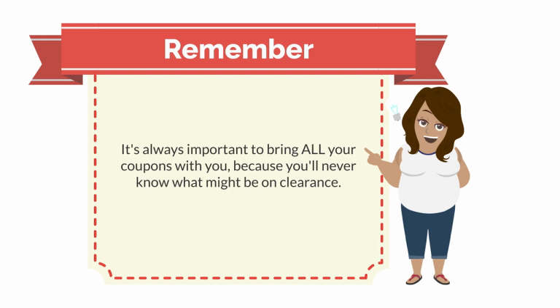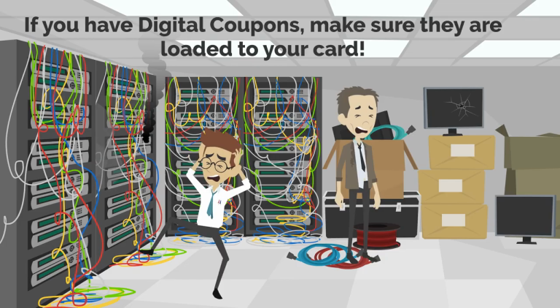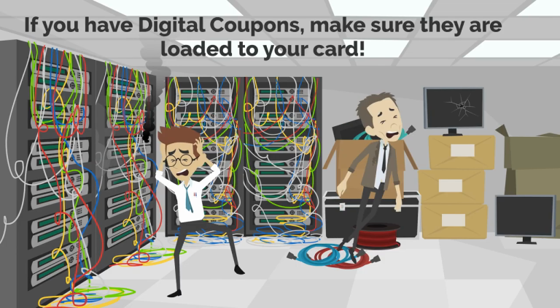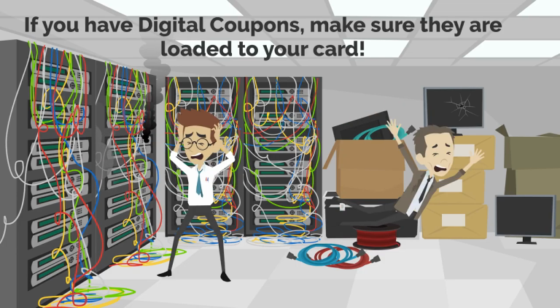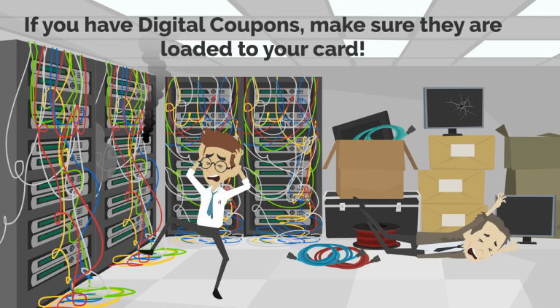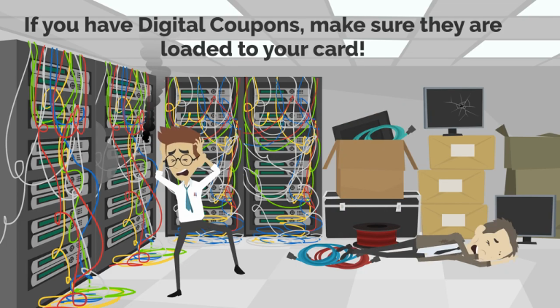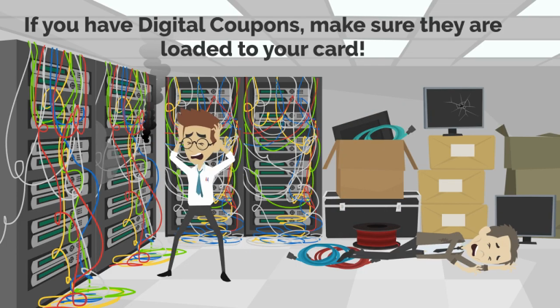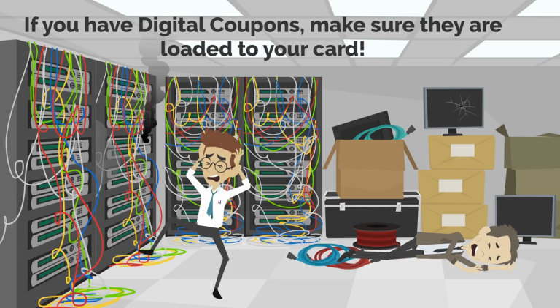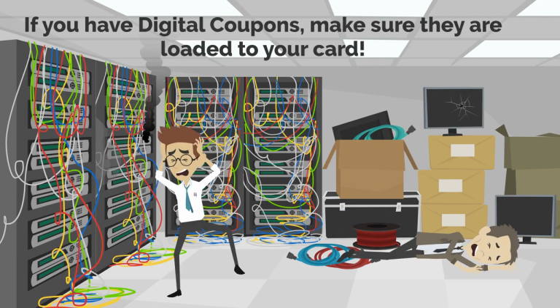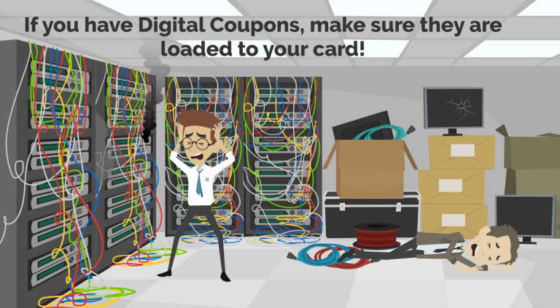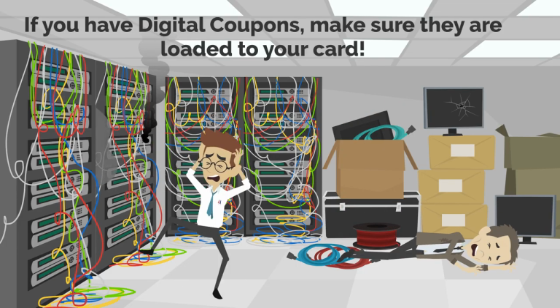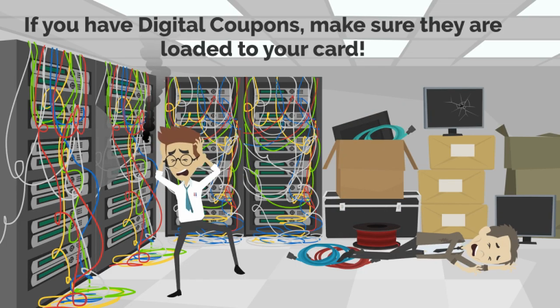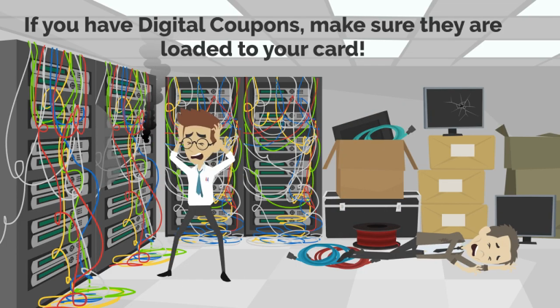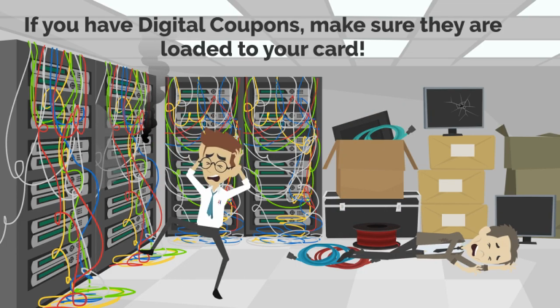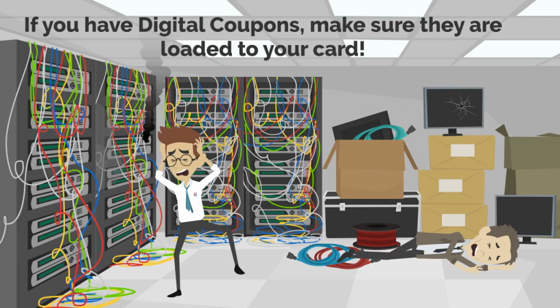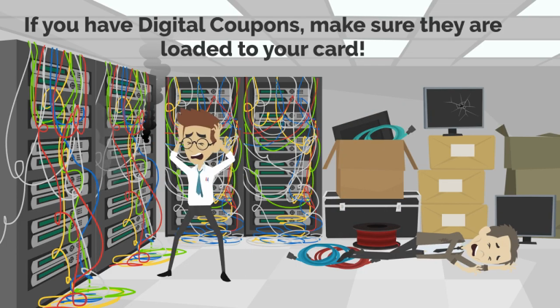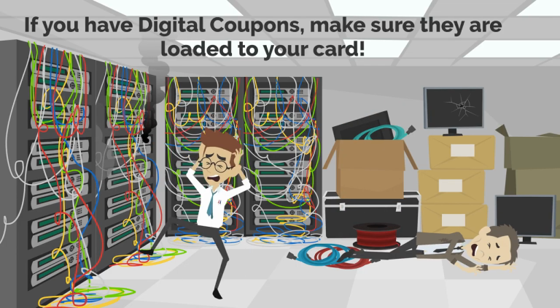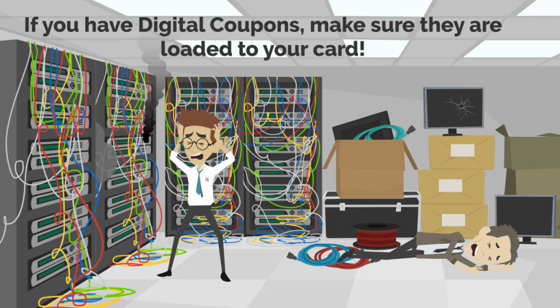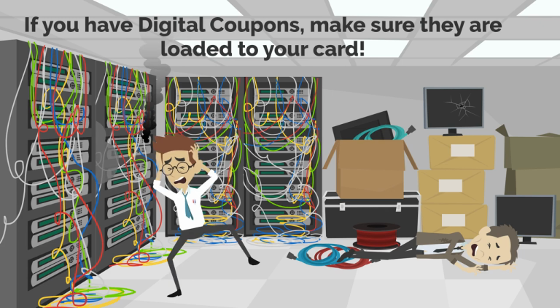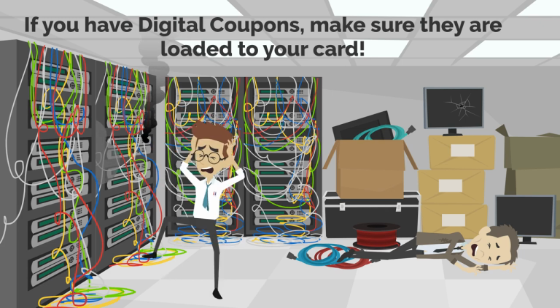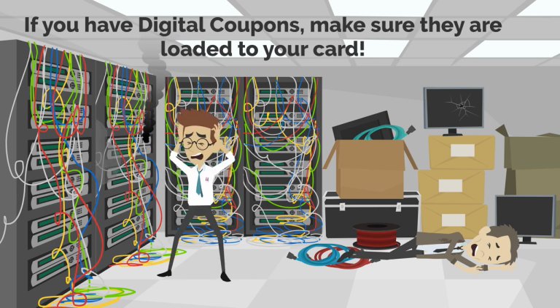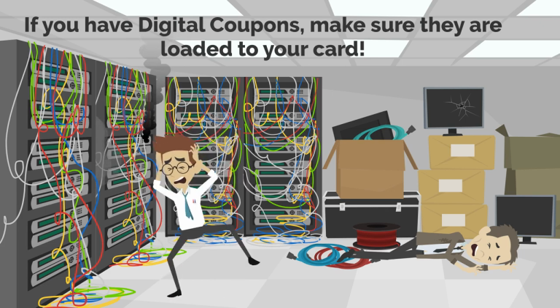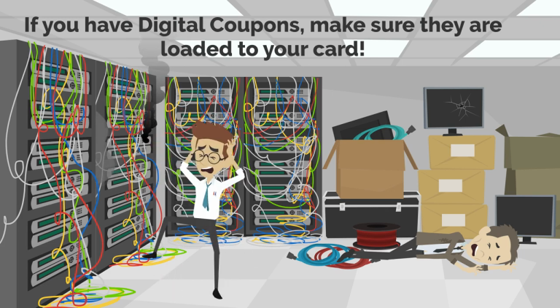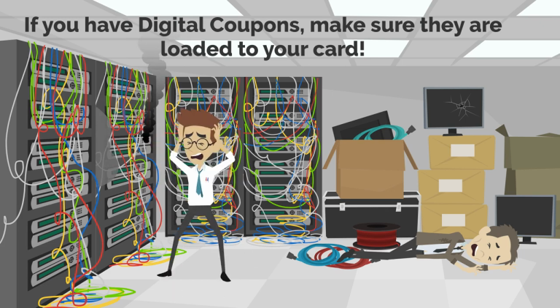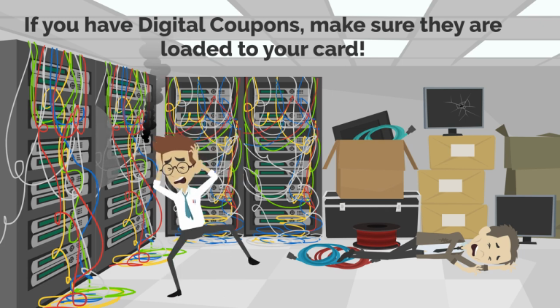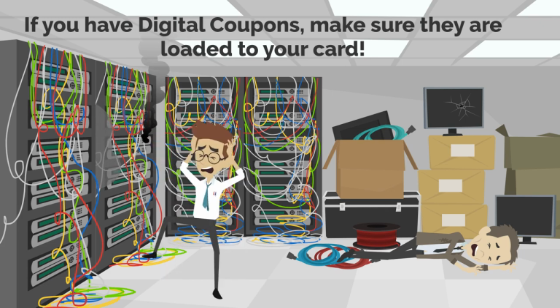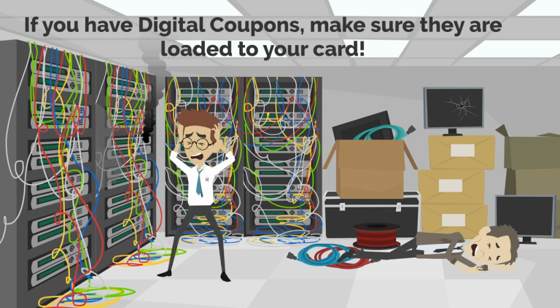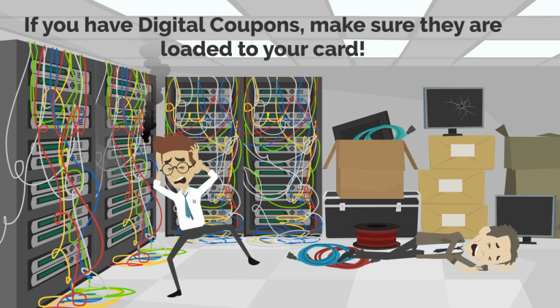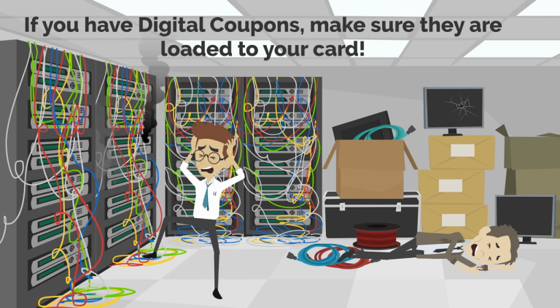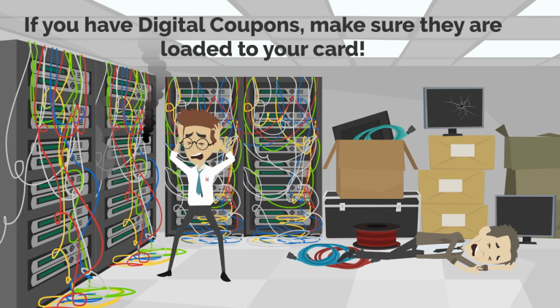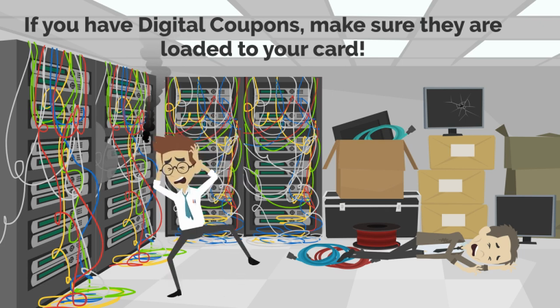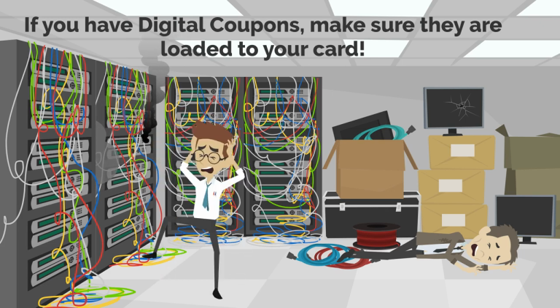If you have digital coupons, make sure they are loaded to your cart. Otherwise, it'll be a disaster.